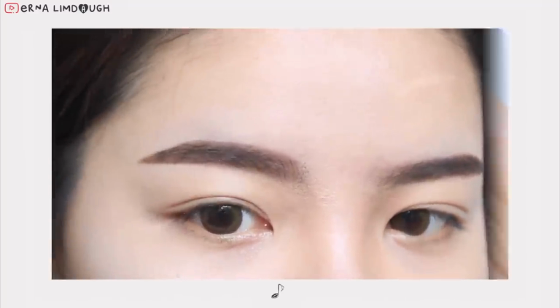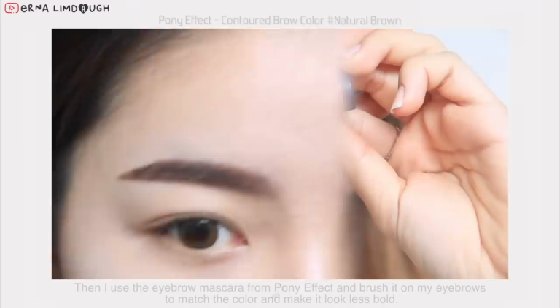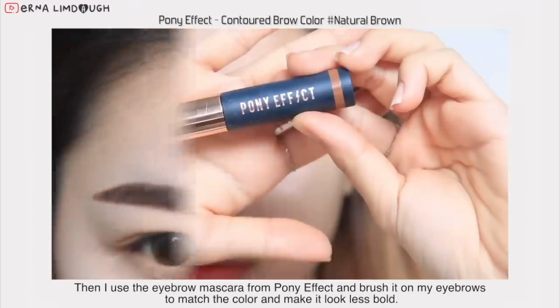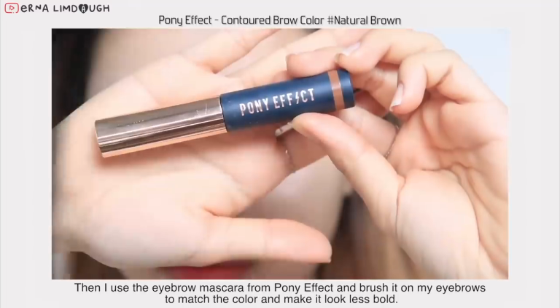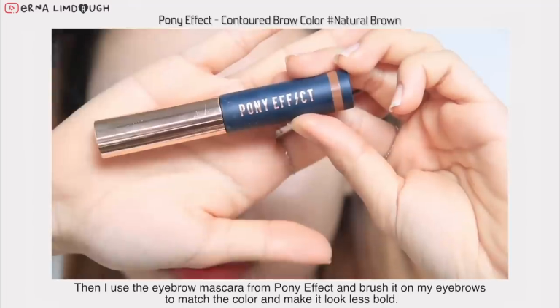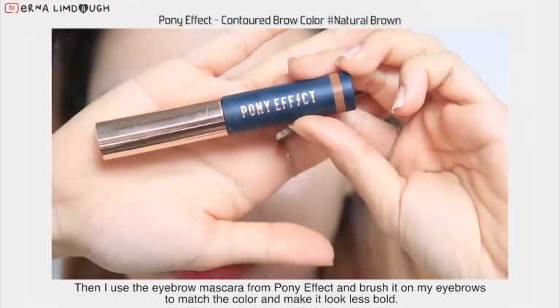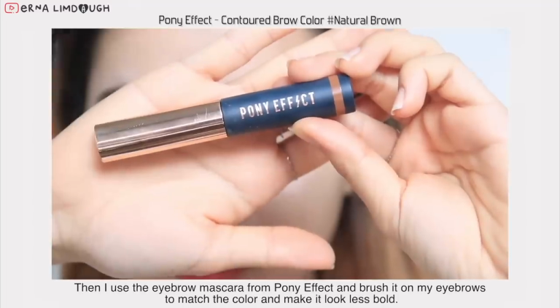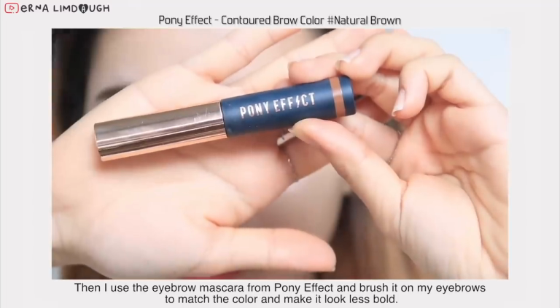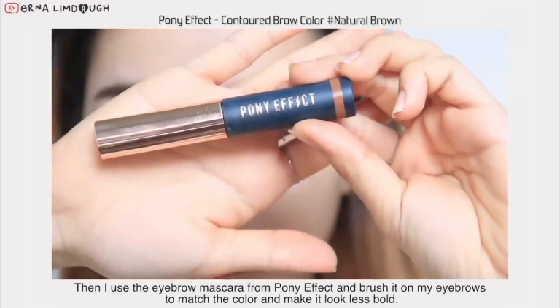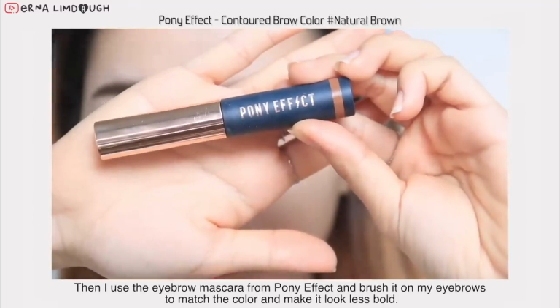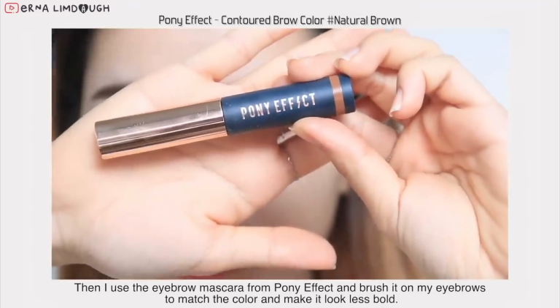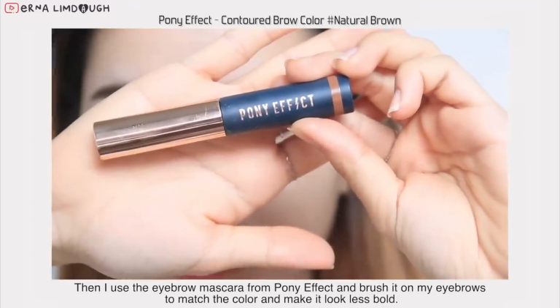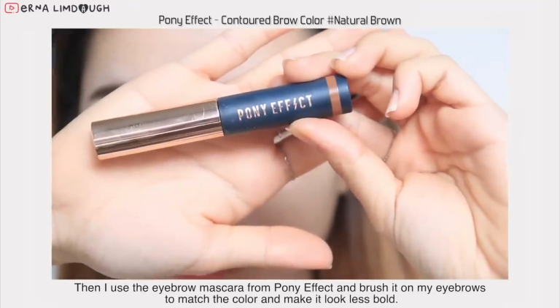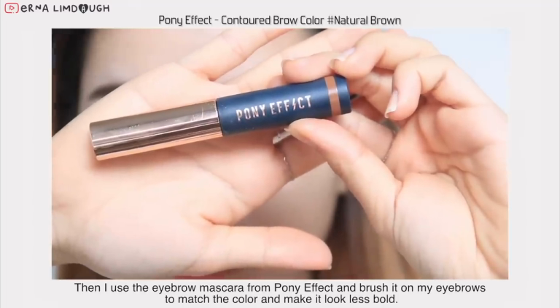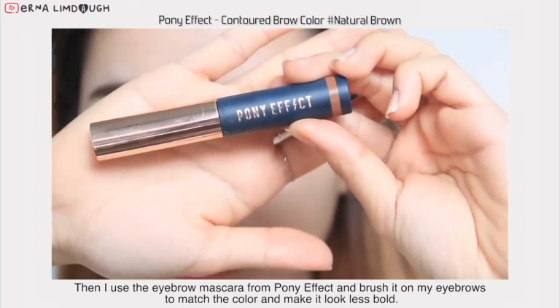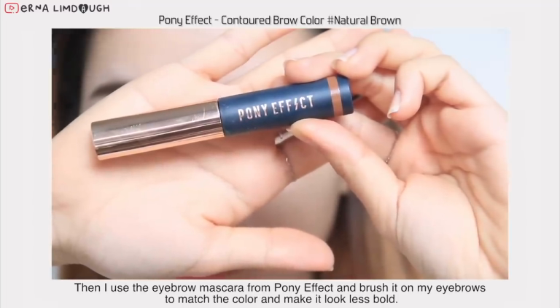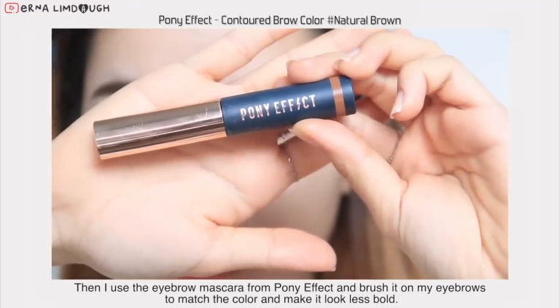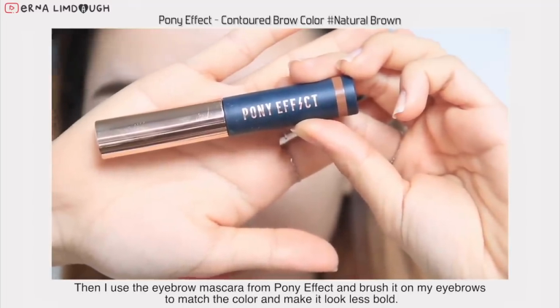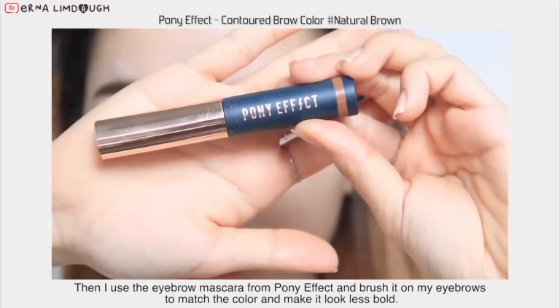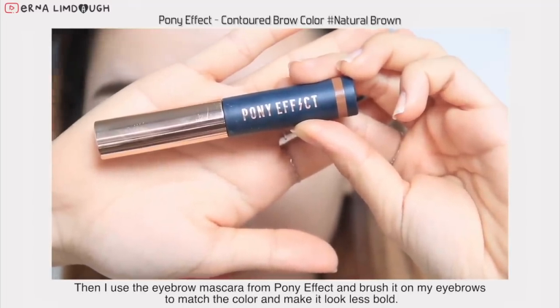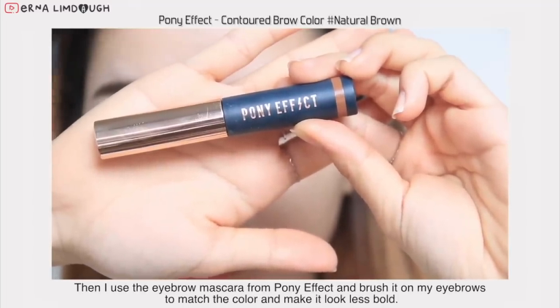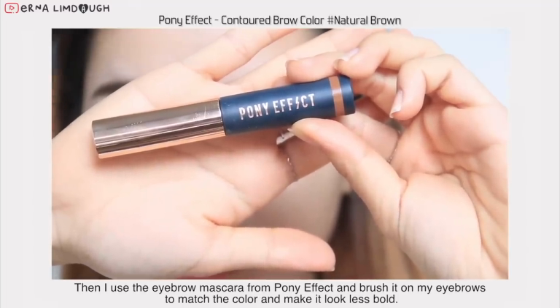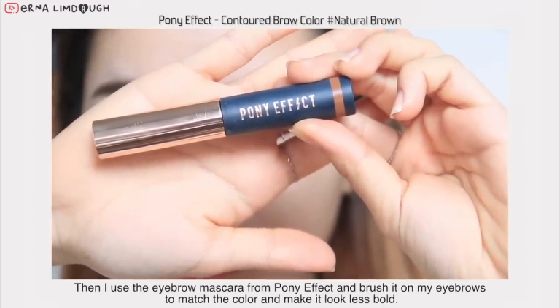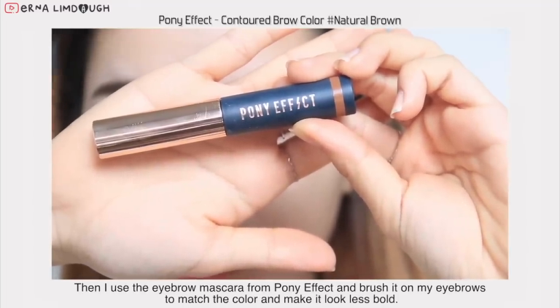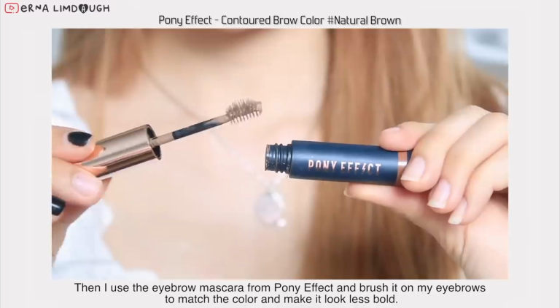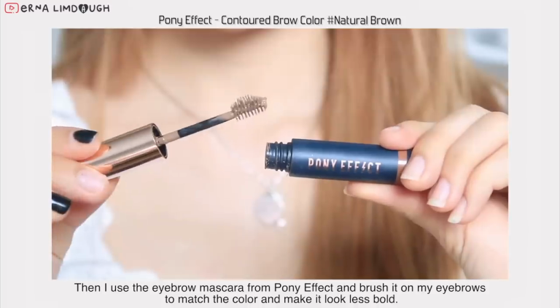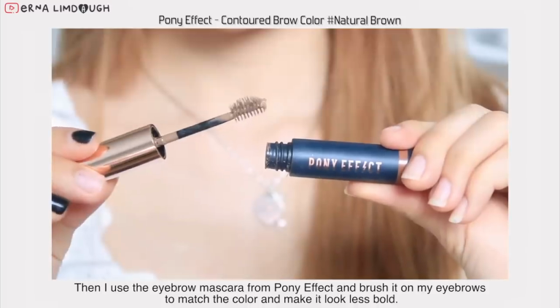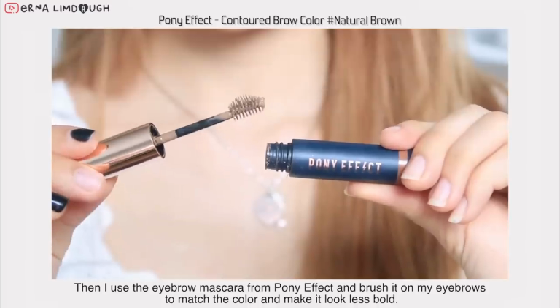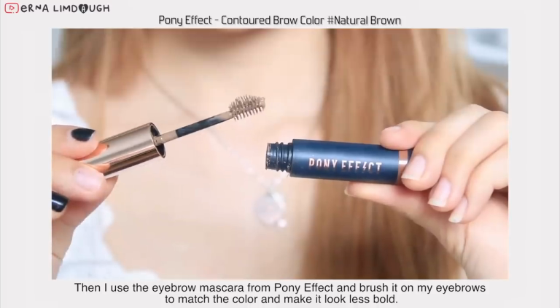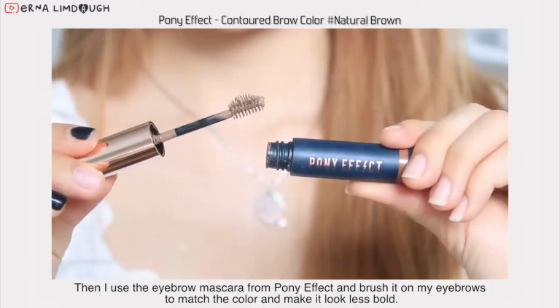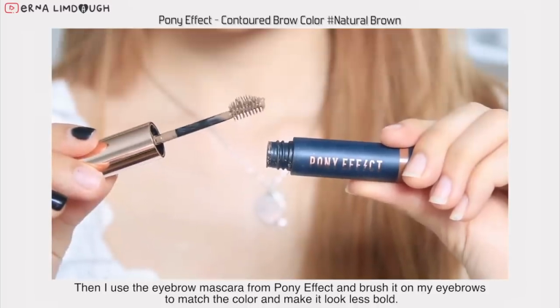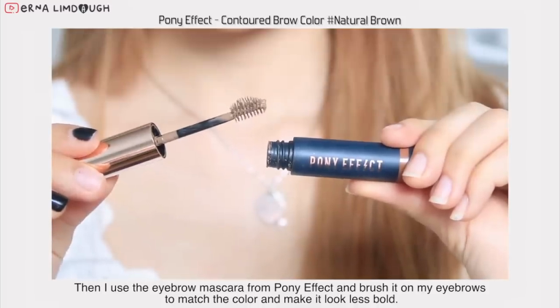Then I use an eyebrow mascara from Pony Effect and brush it on my eyebrows to match the color and make it look less bold.